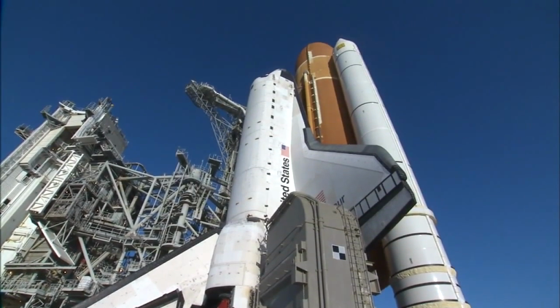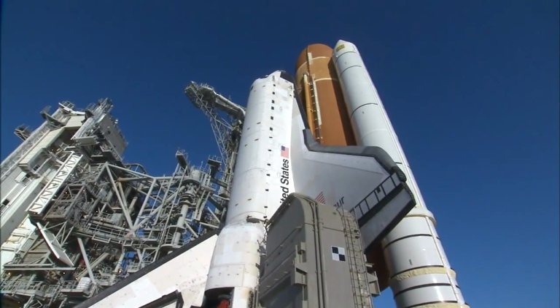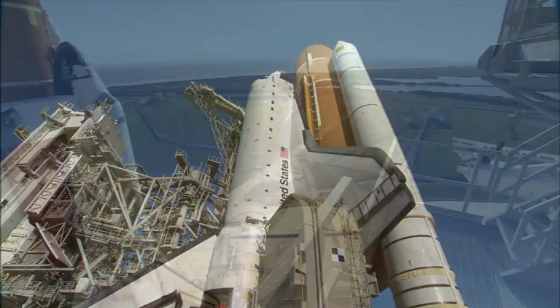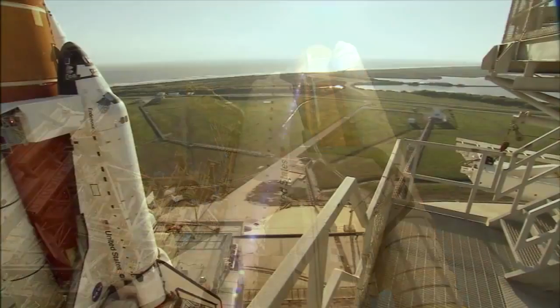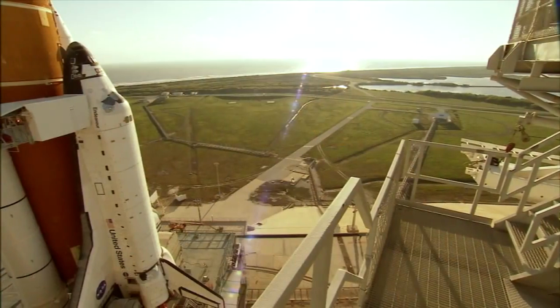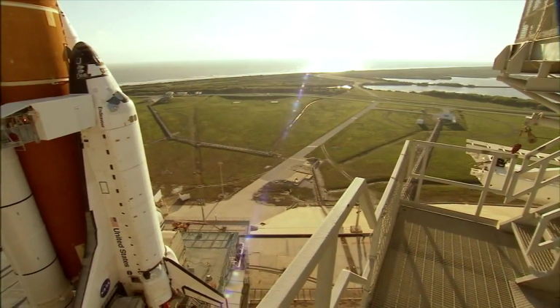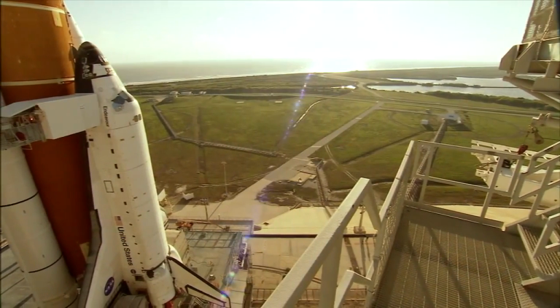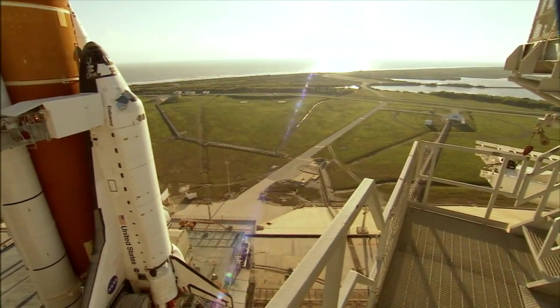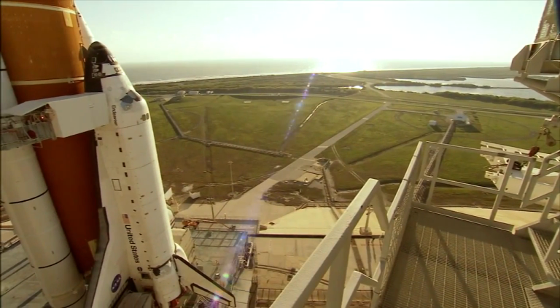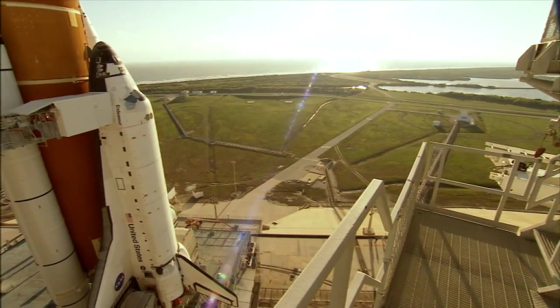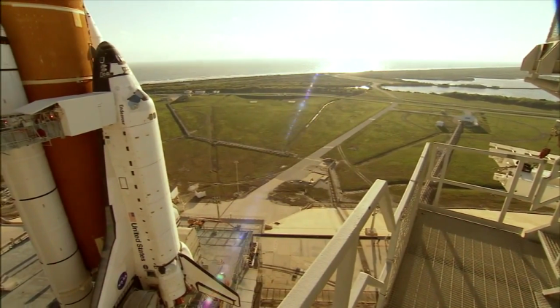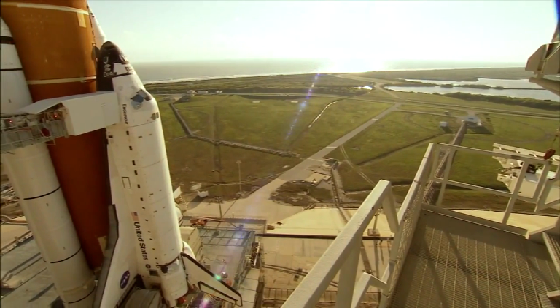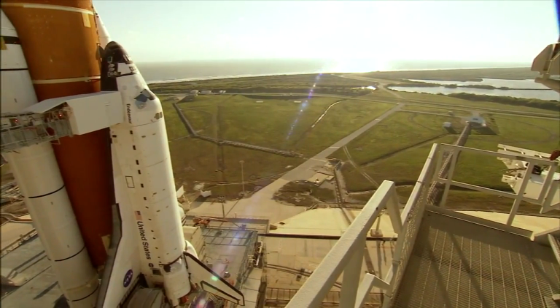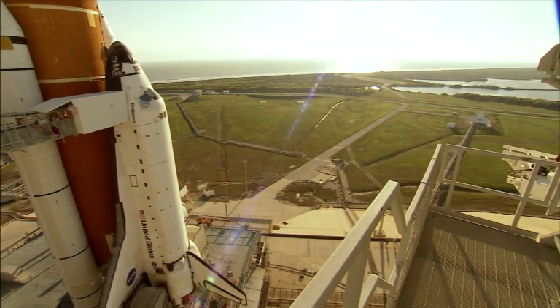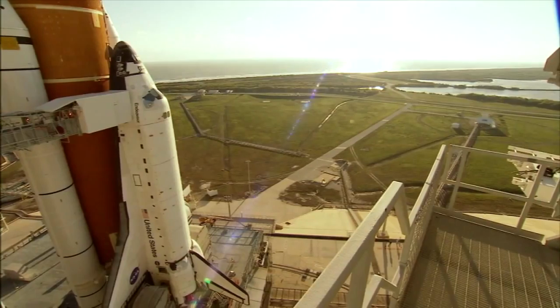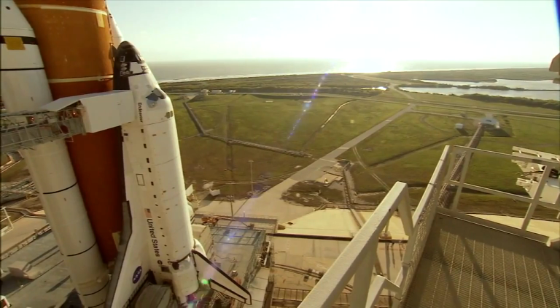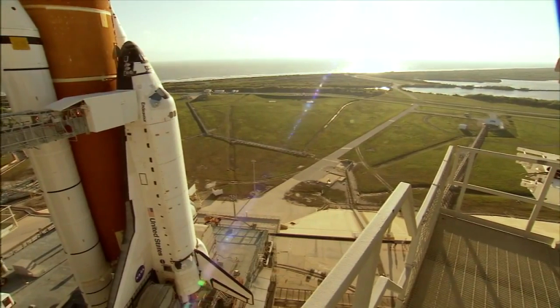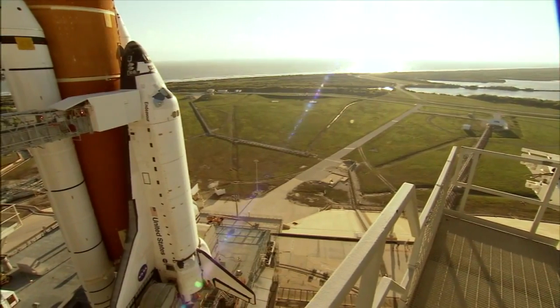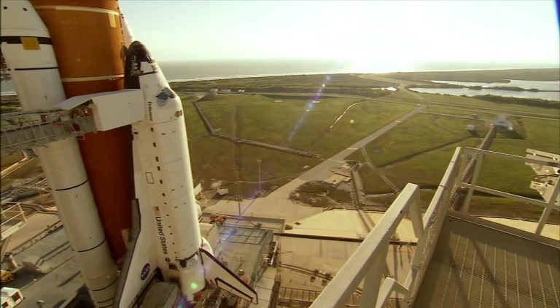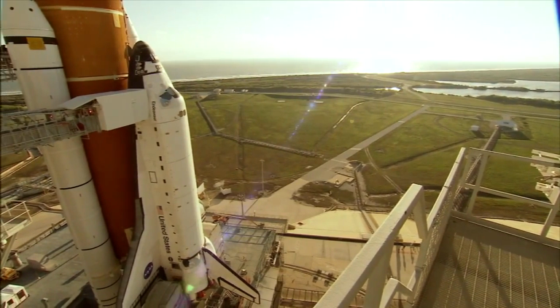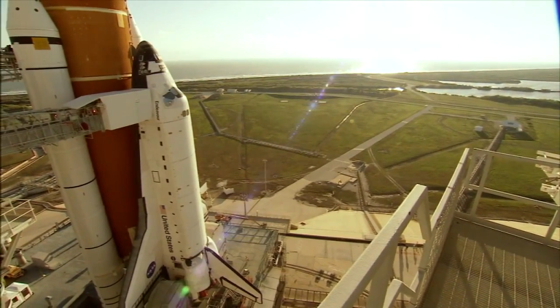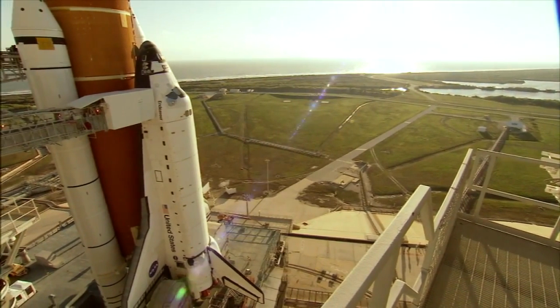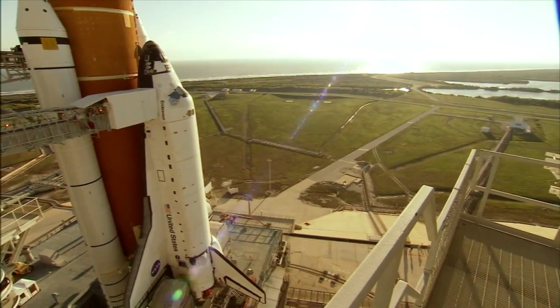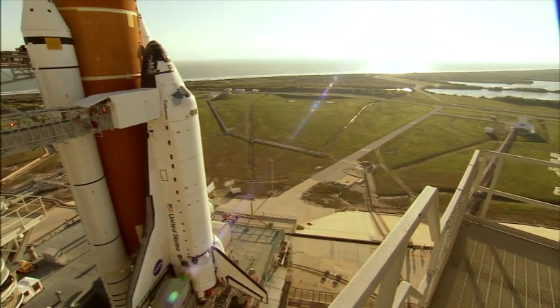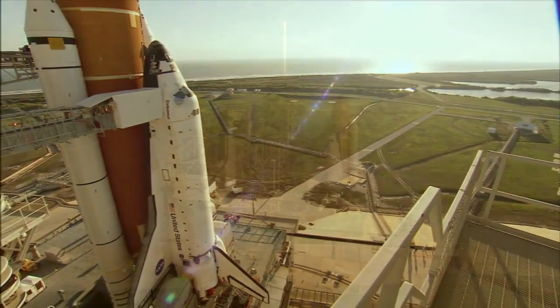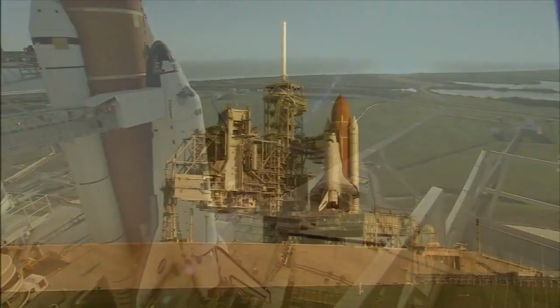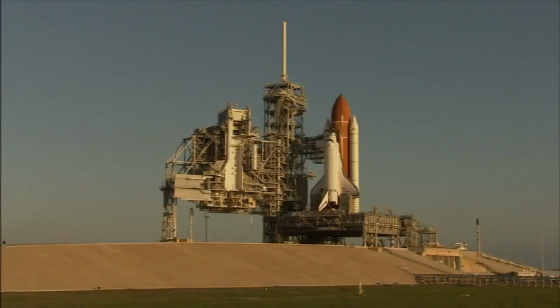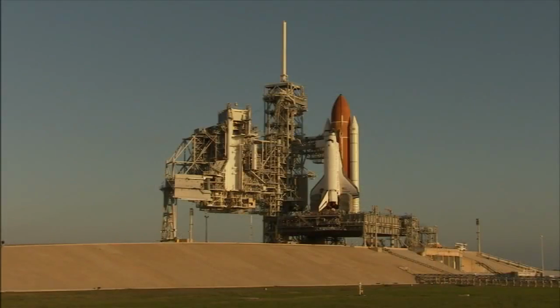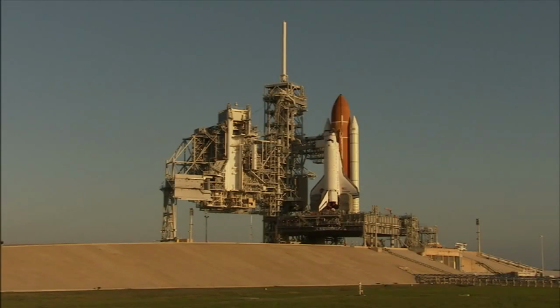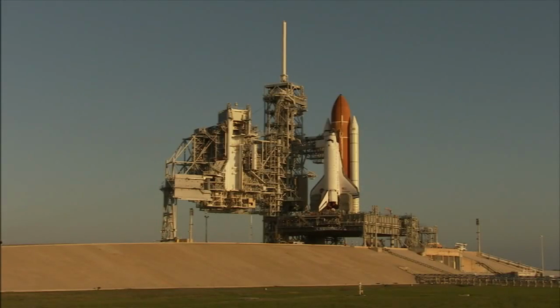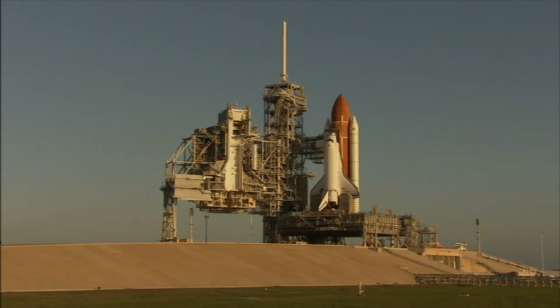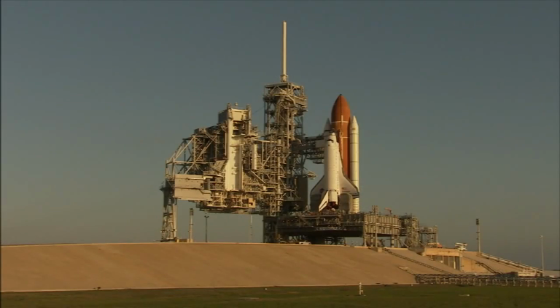They included the shuttle itself, also known as the orbiter, plus a pair of solid rocket boosters and a single external fuel tank.